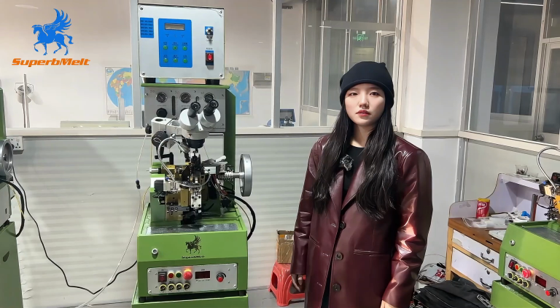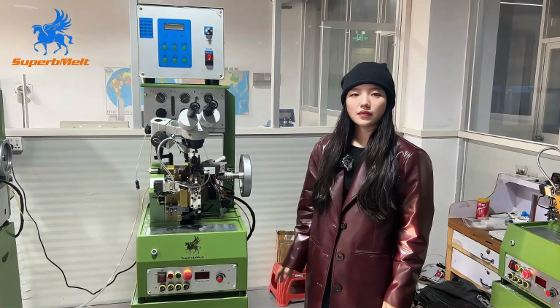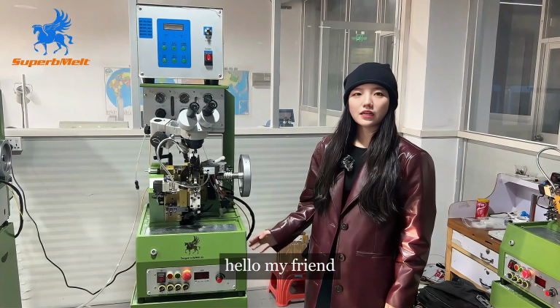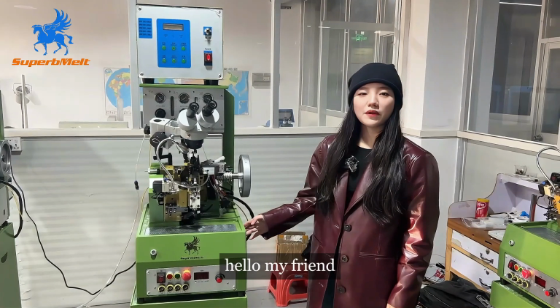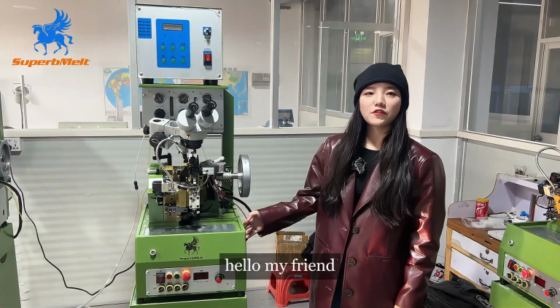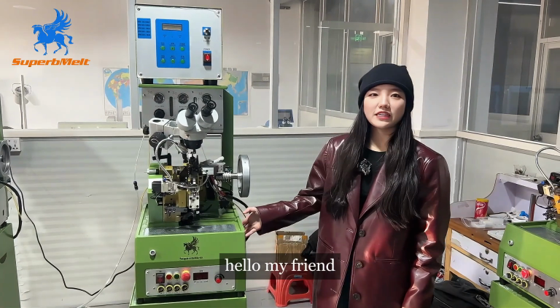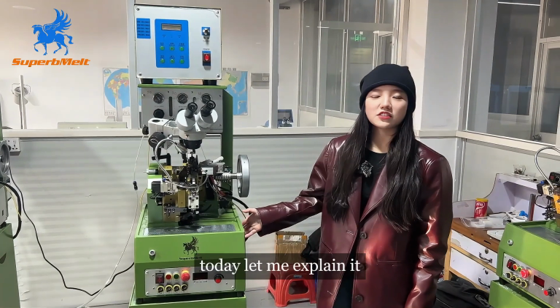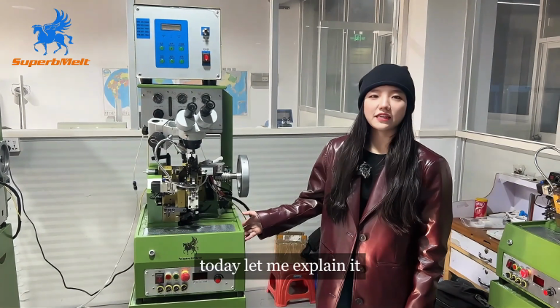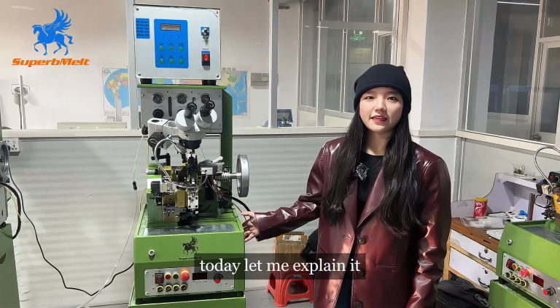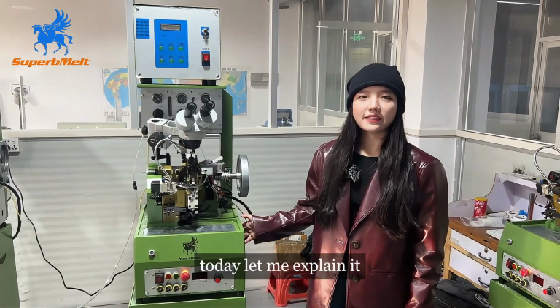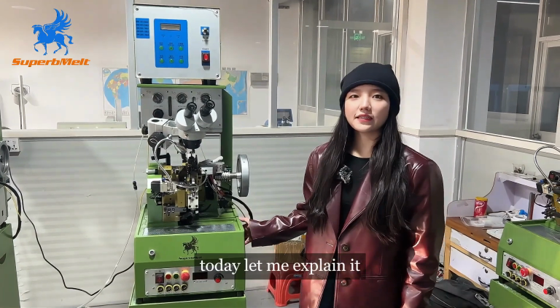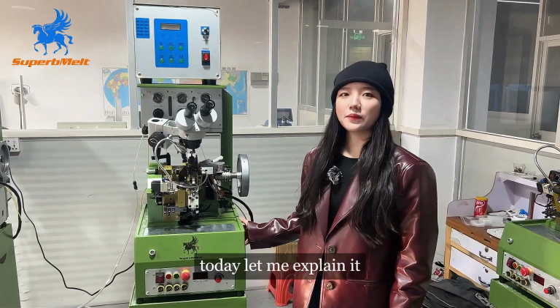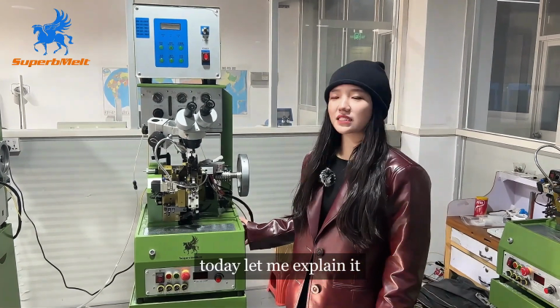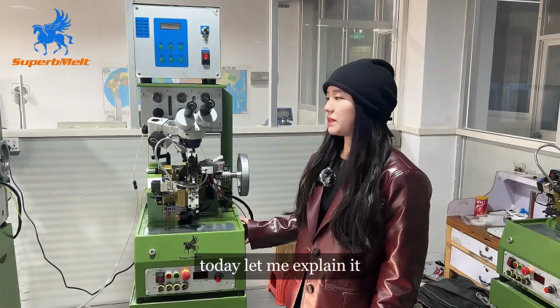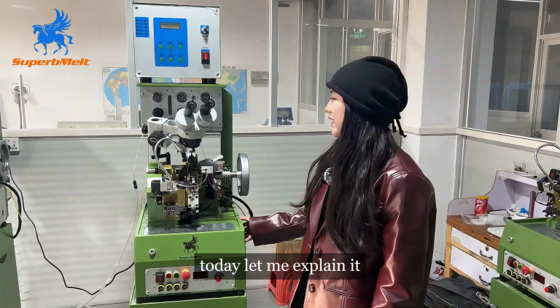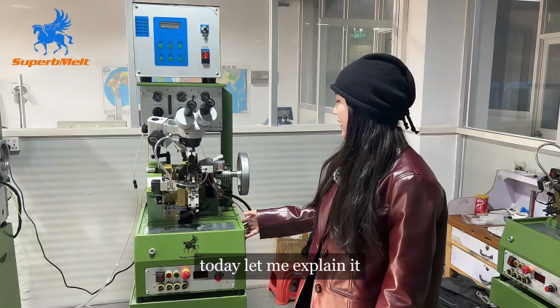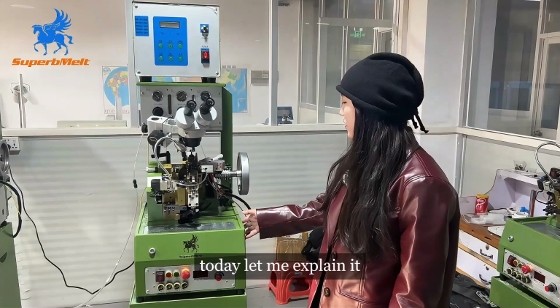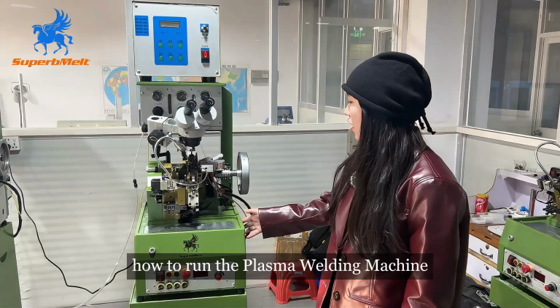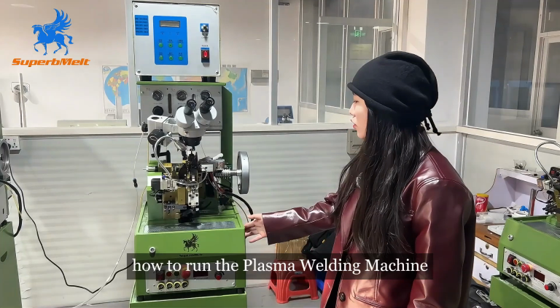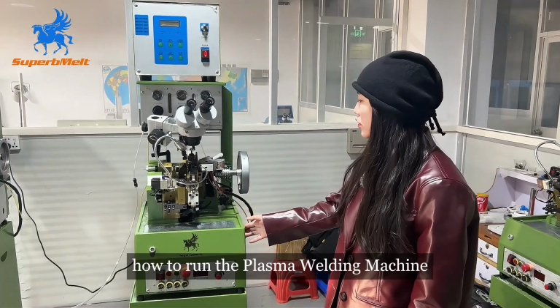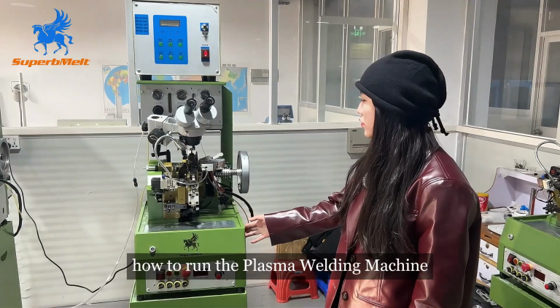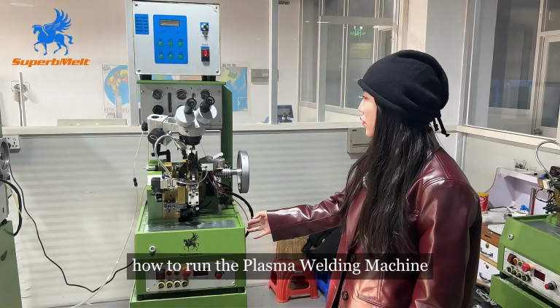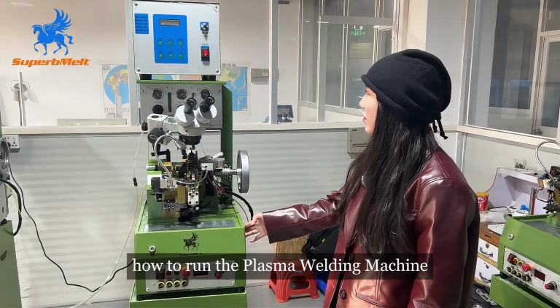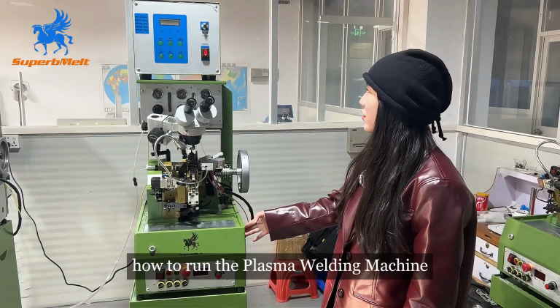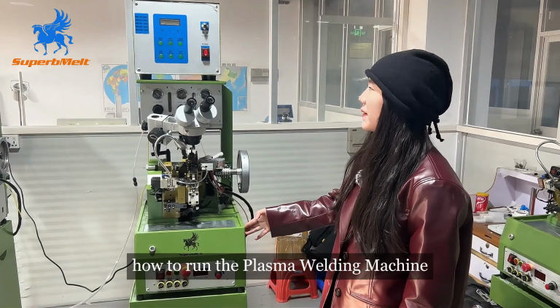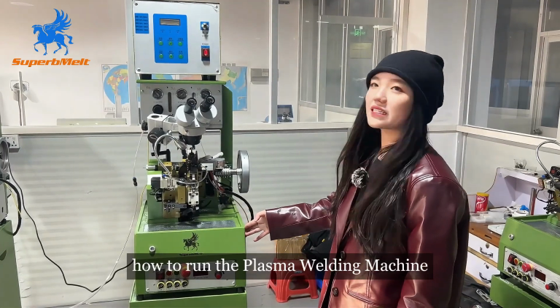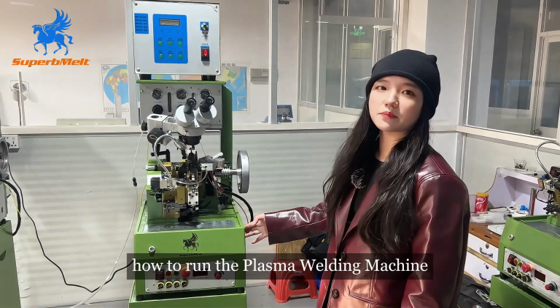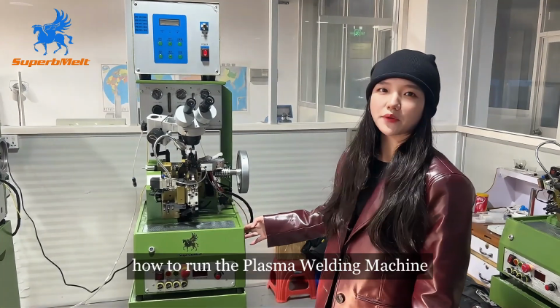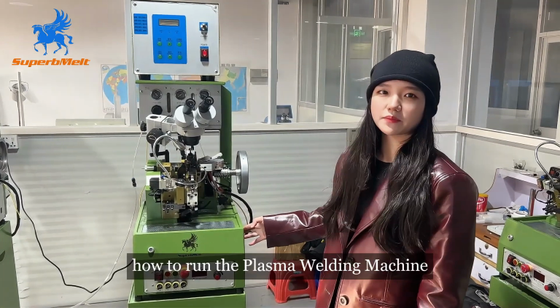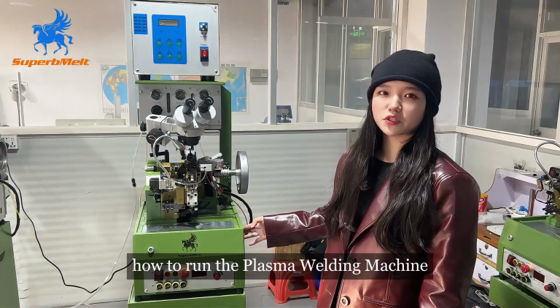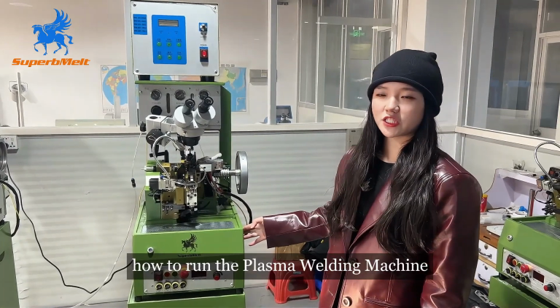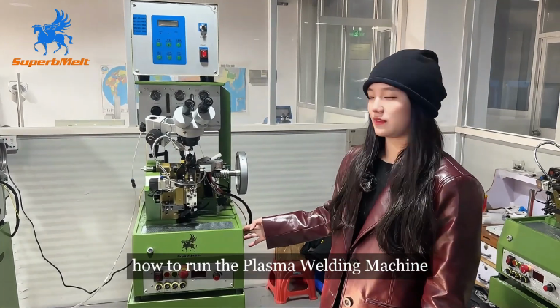Hello my friend, today let me explain how to run the plasma welding machine.